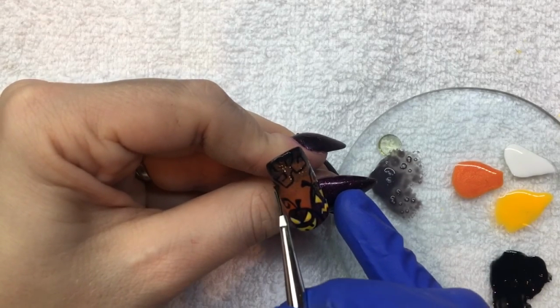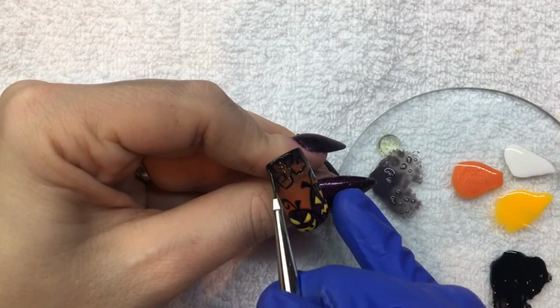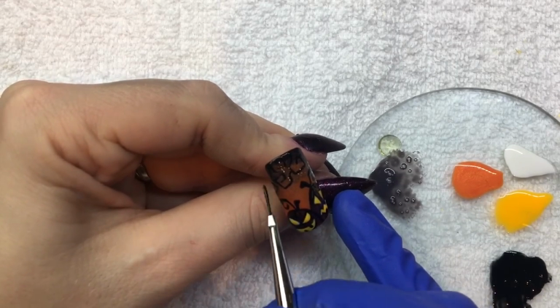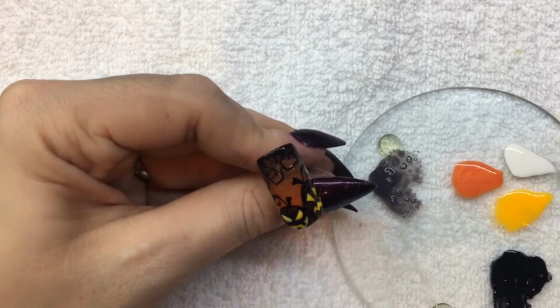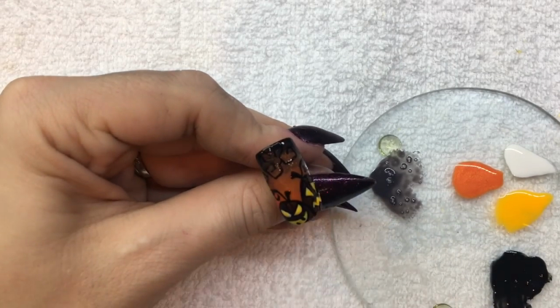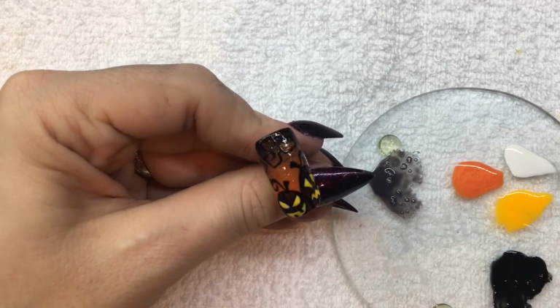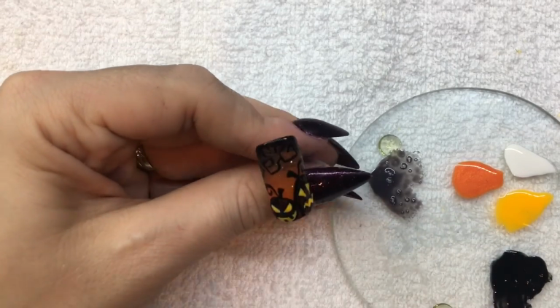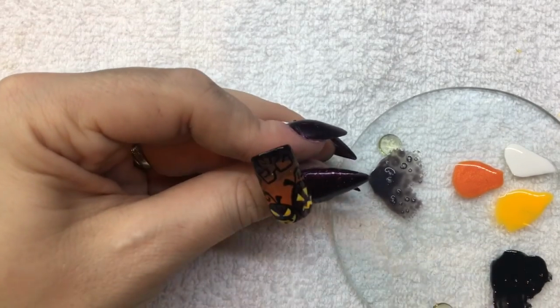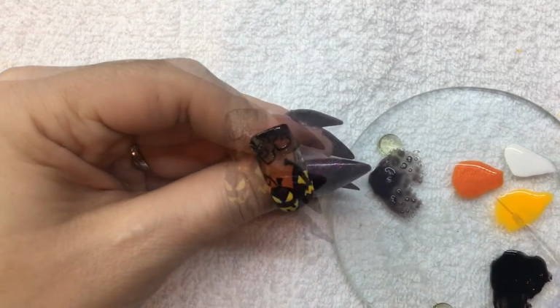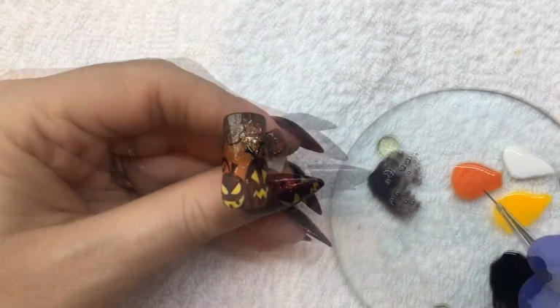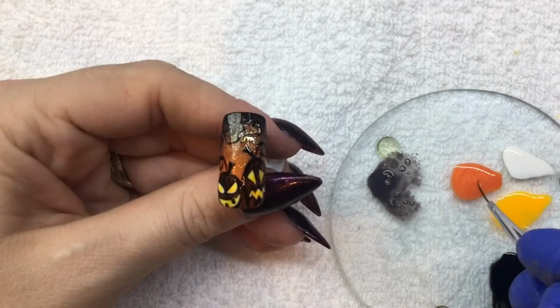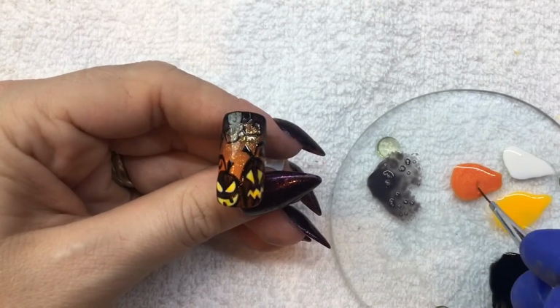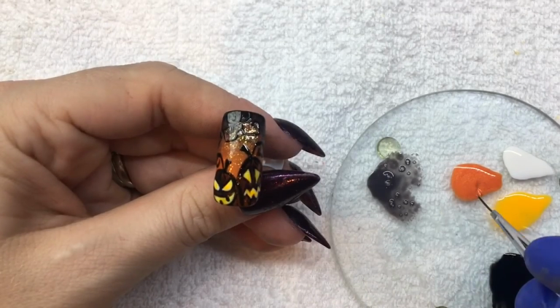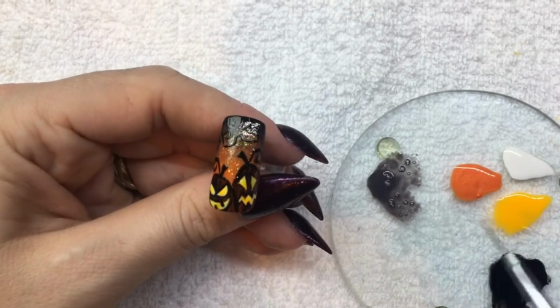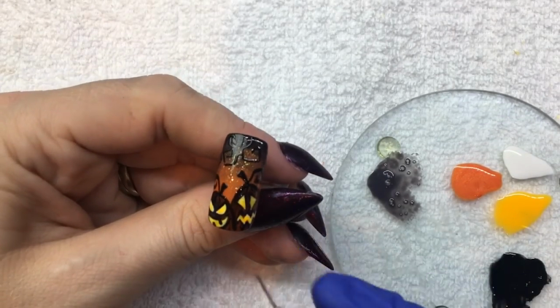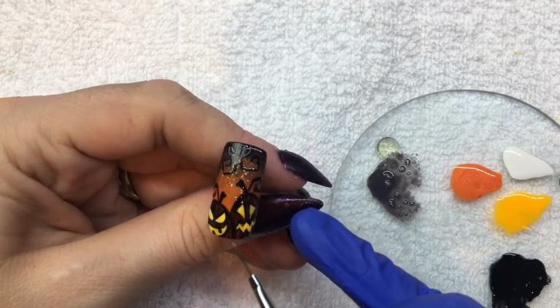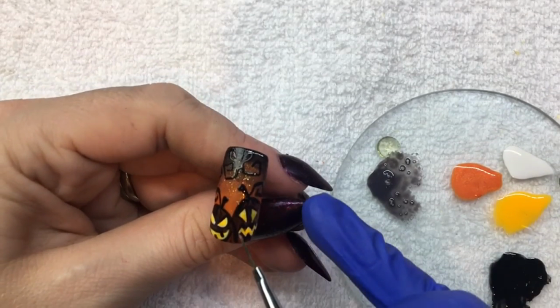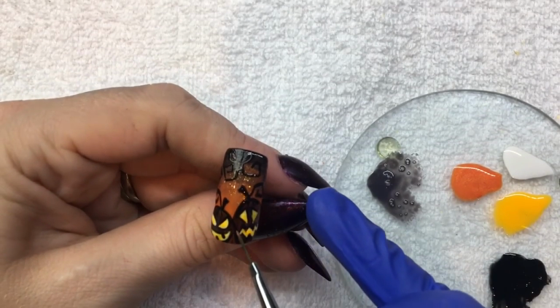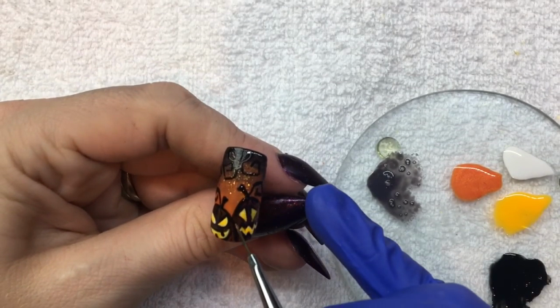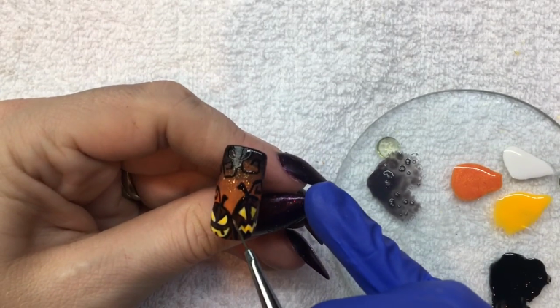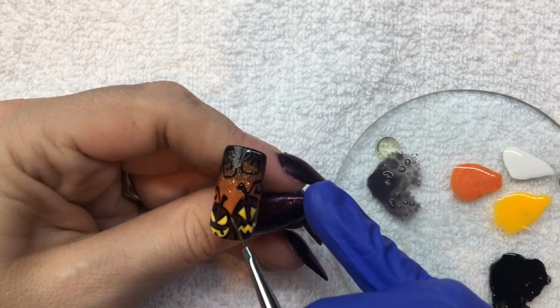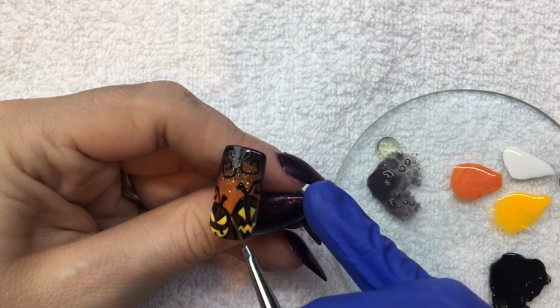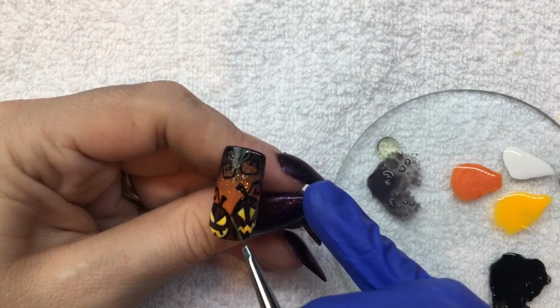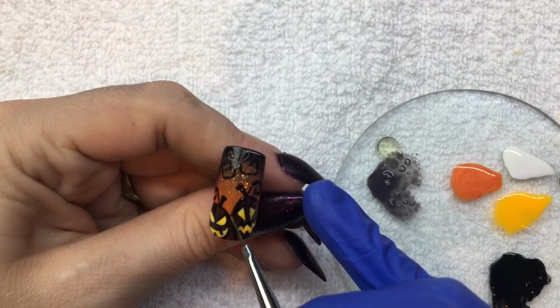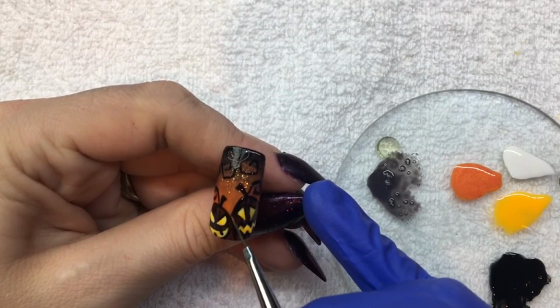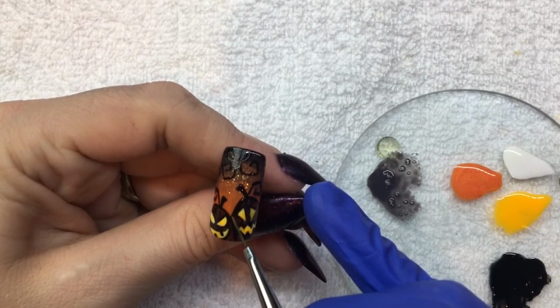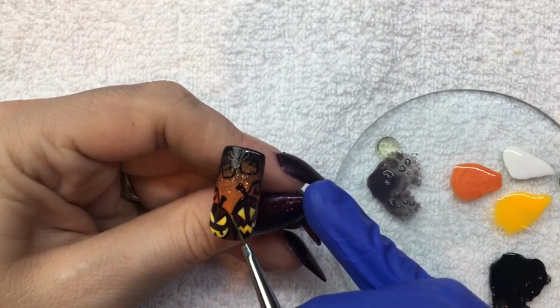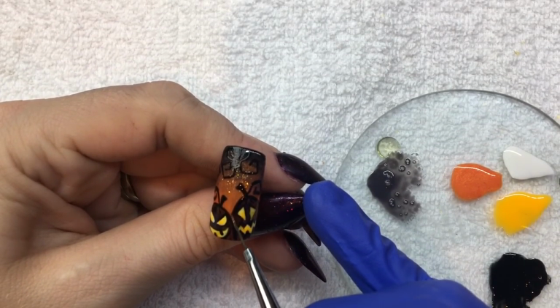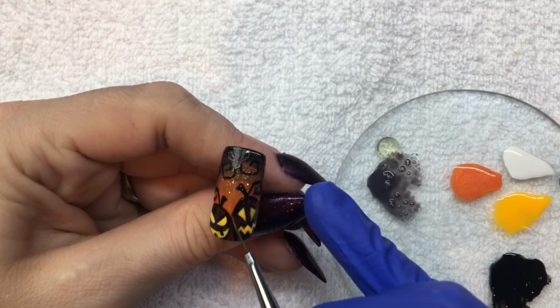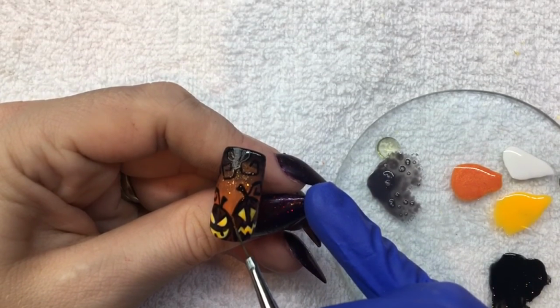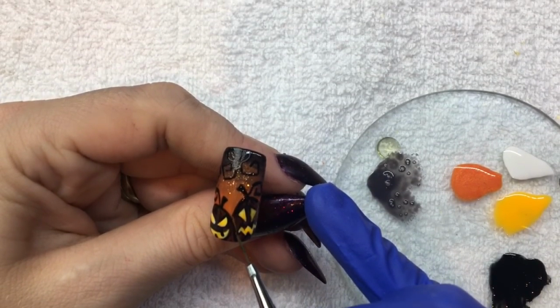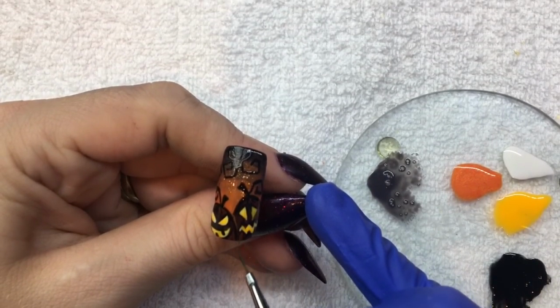Then cure for 30 seconds. With Orange Cream Dream, paint in a thin line separating the two jack-o'-lanterns.